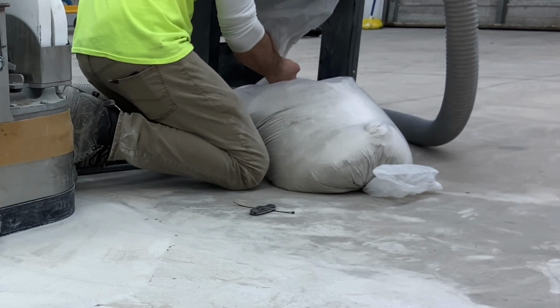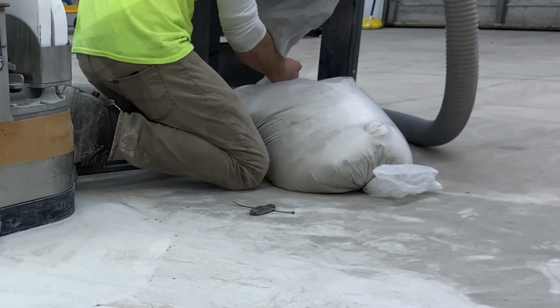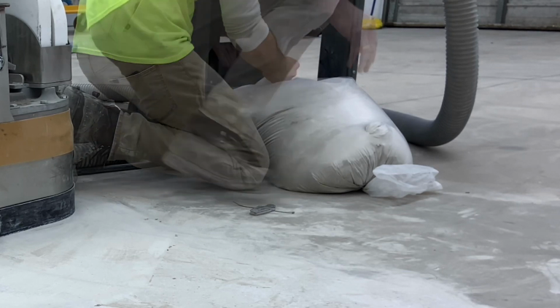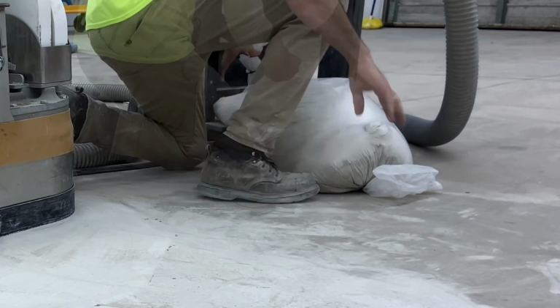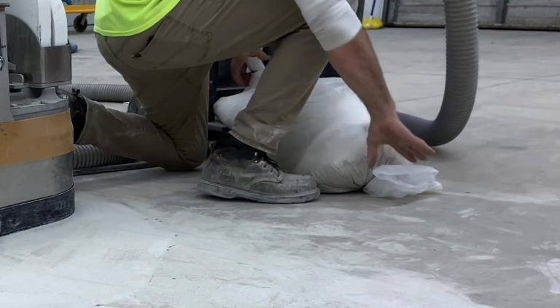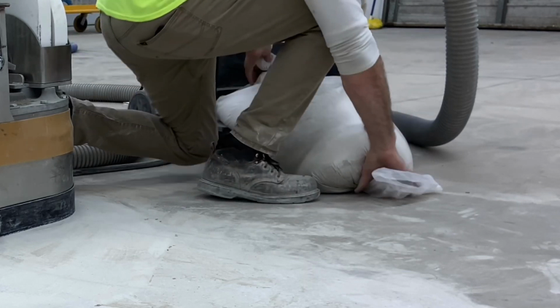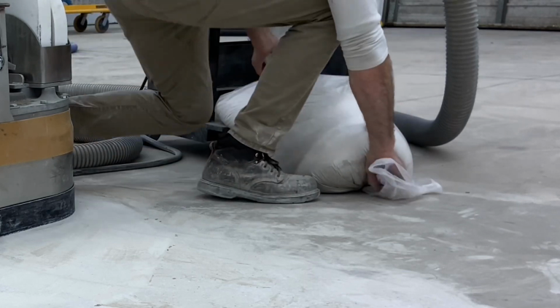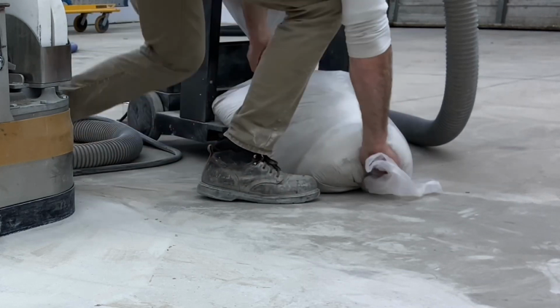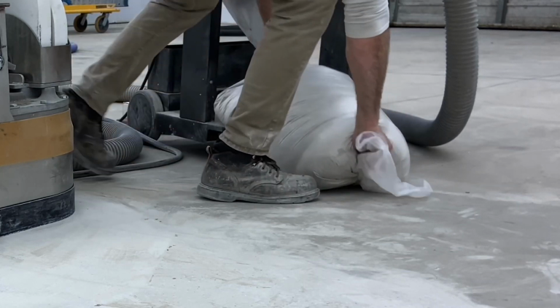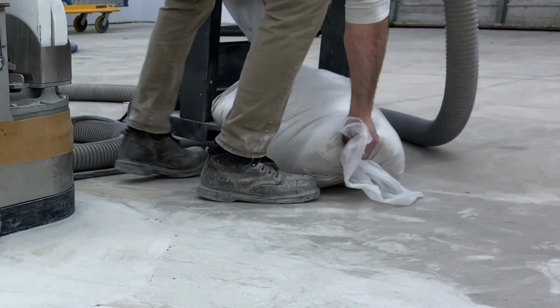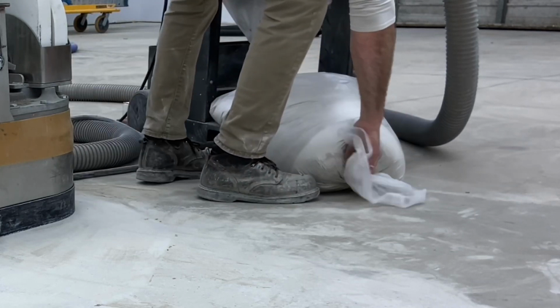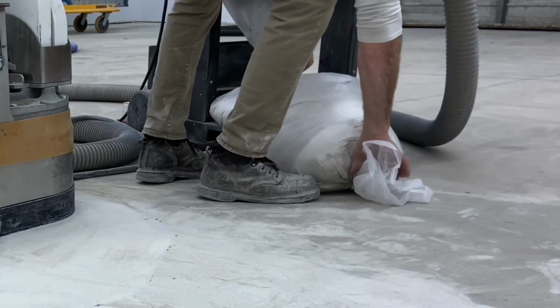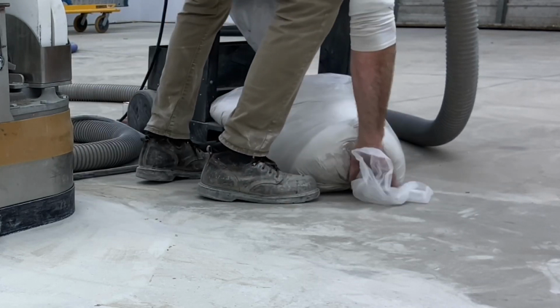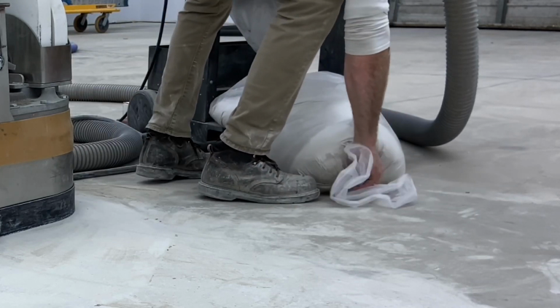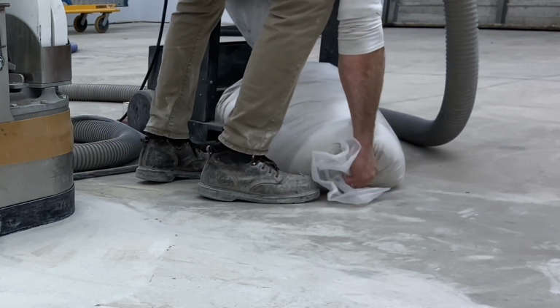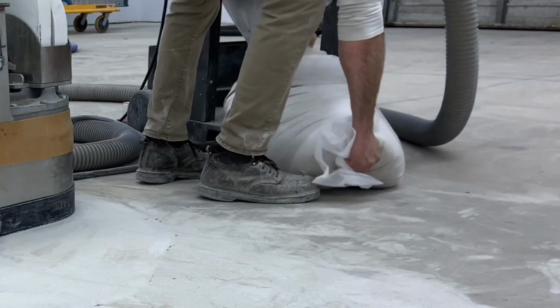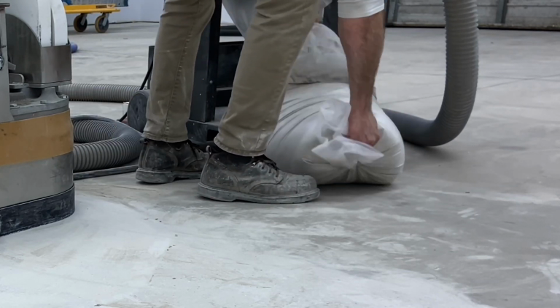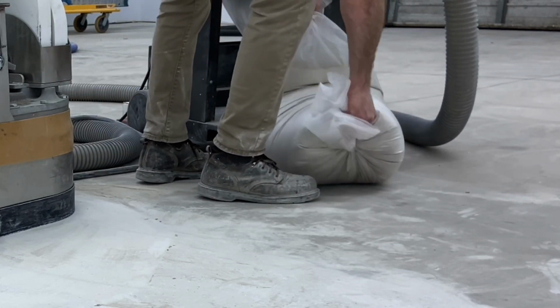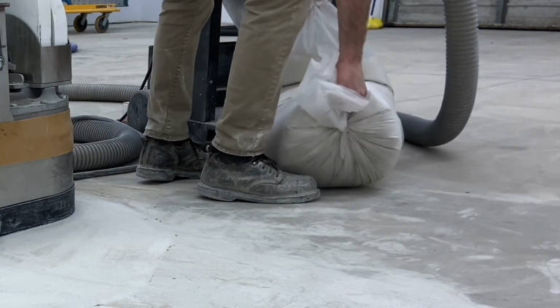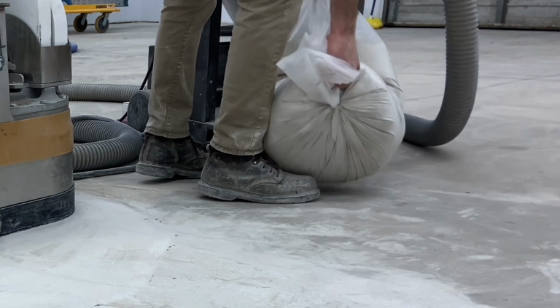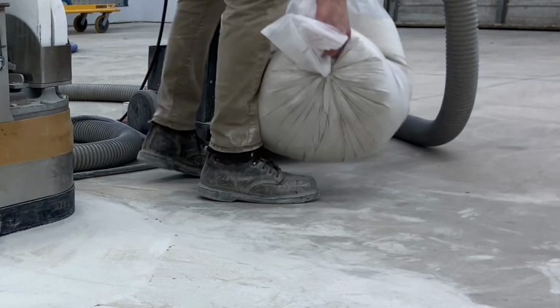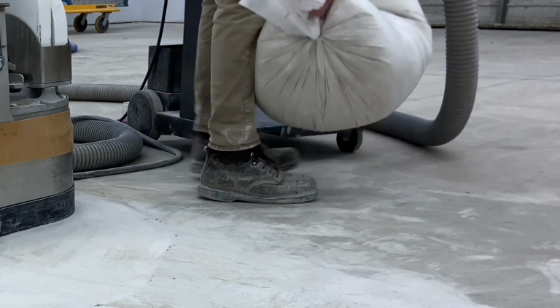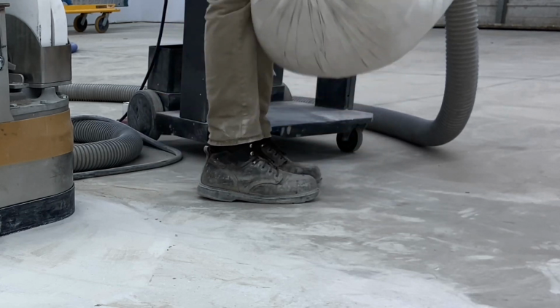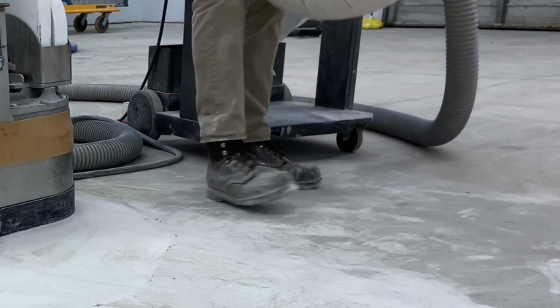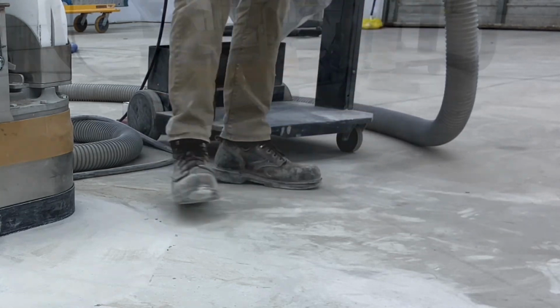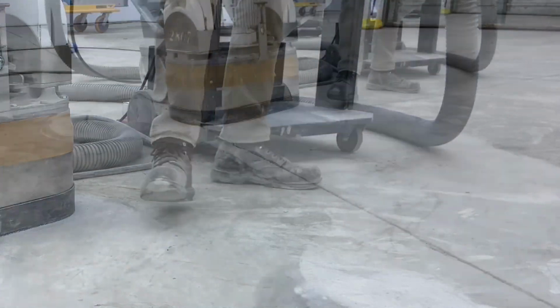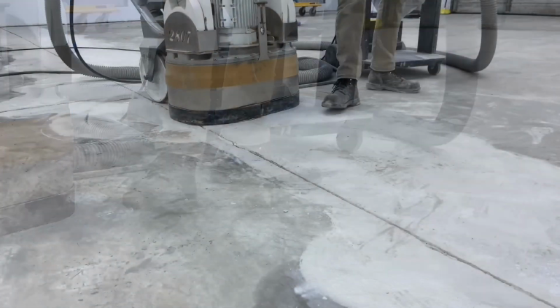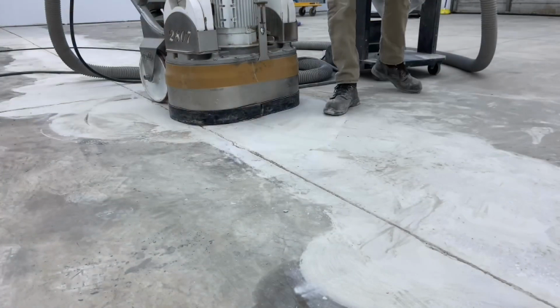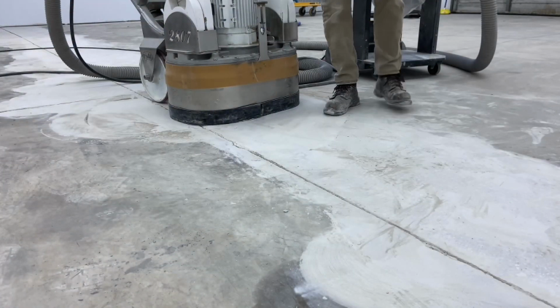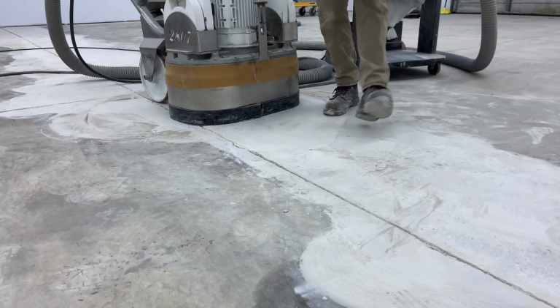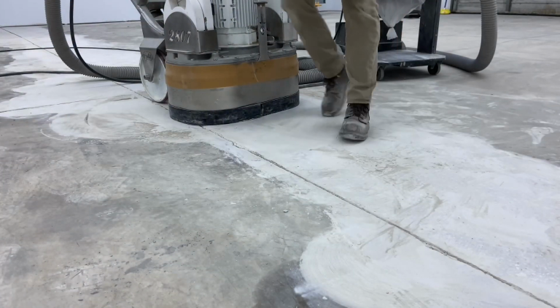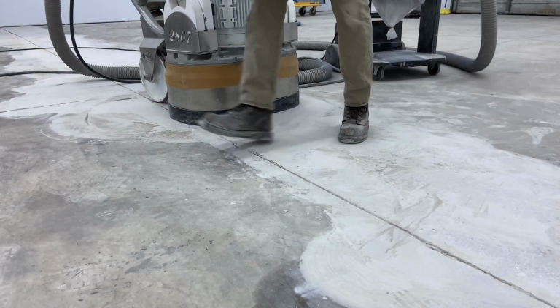To give an idea of the amount of removal taking place — after just one hour of grinding, there's this much dust from the concrete that's been removed. It gives a good idea of how much concrete has to be removed in order to equalize the joint between the two slabs.